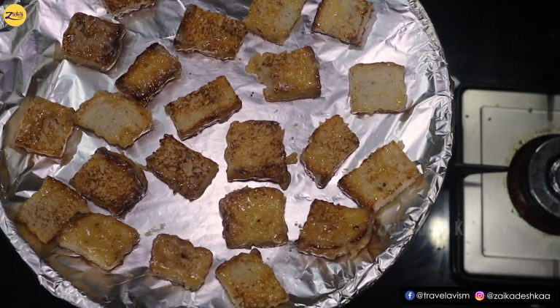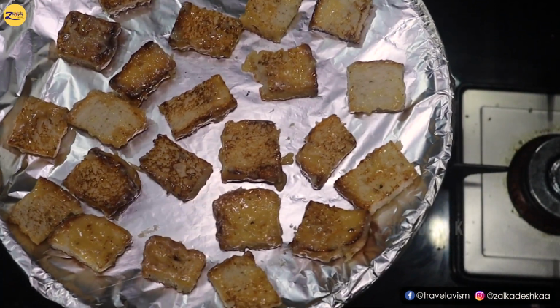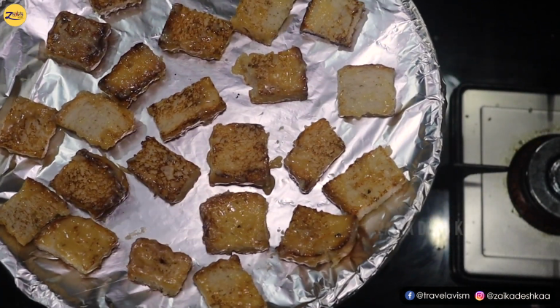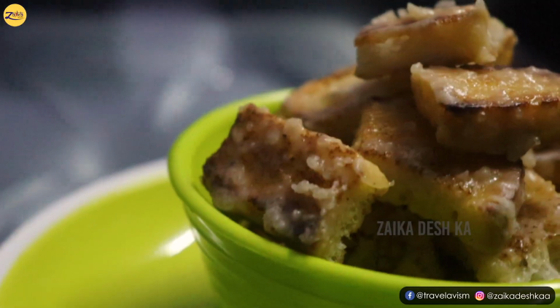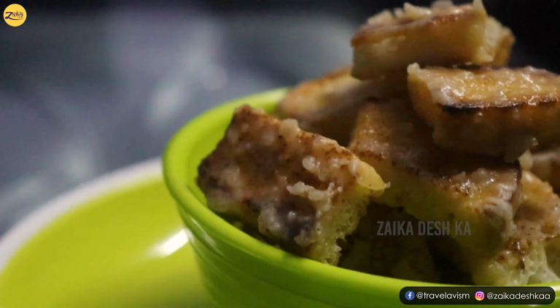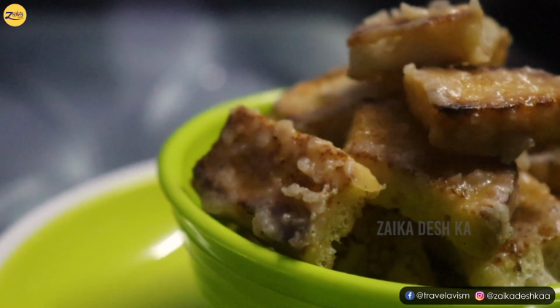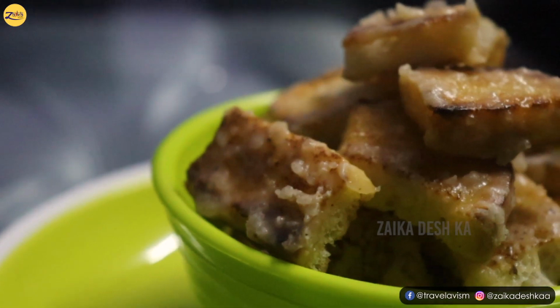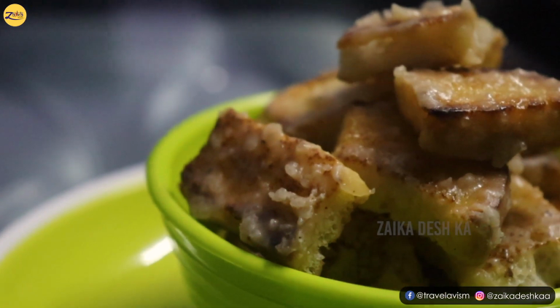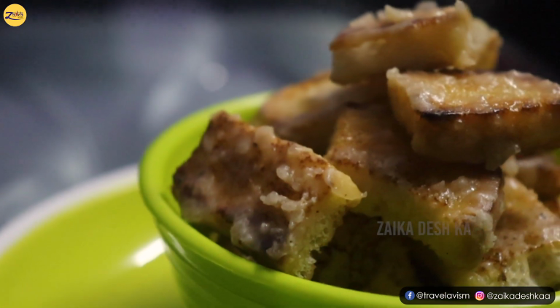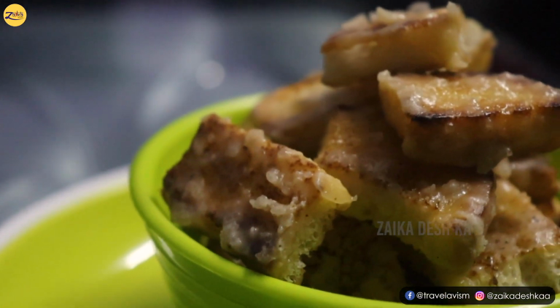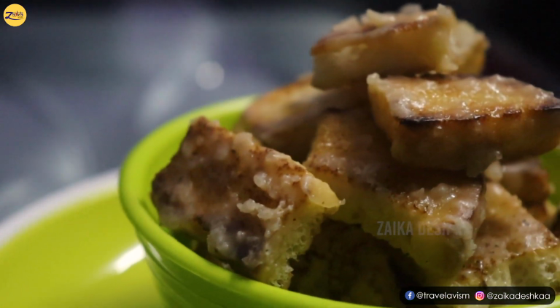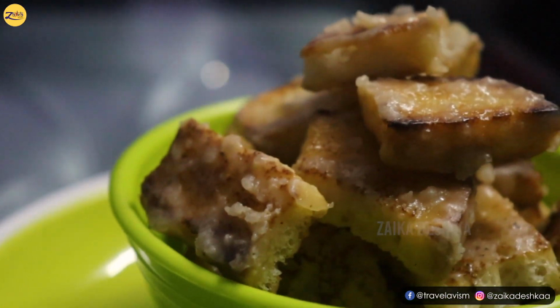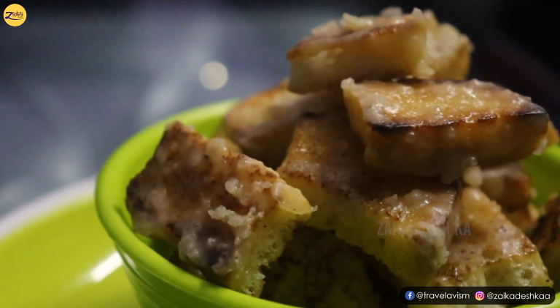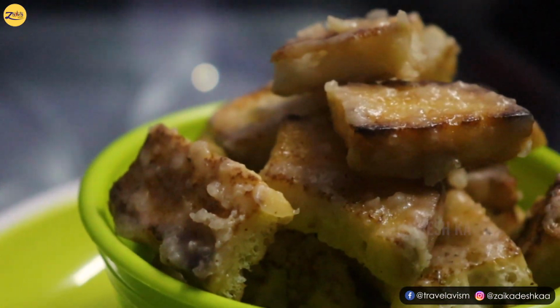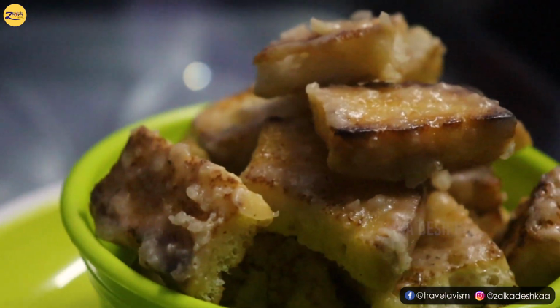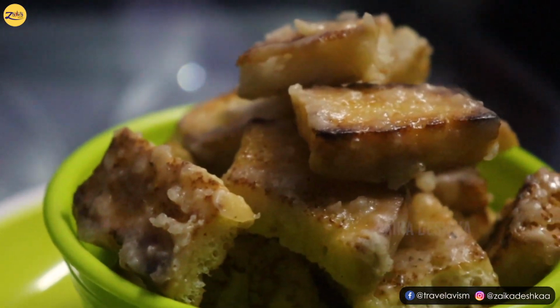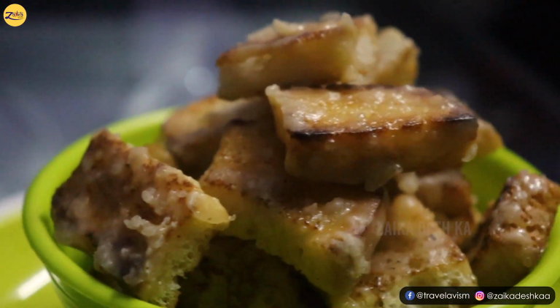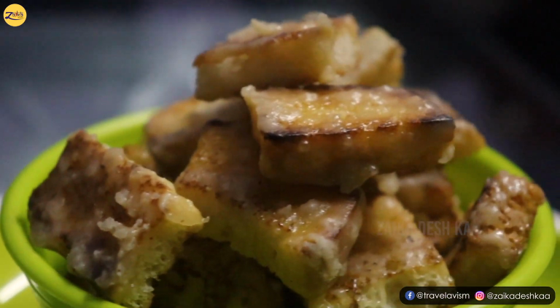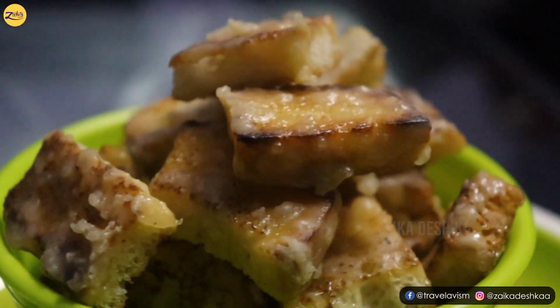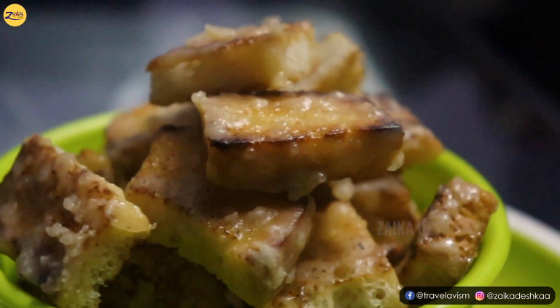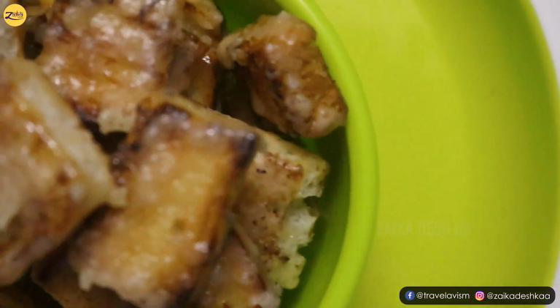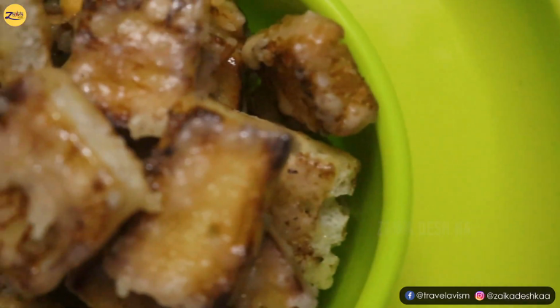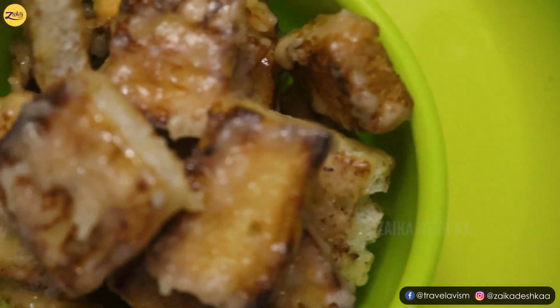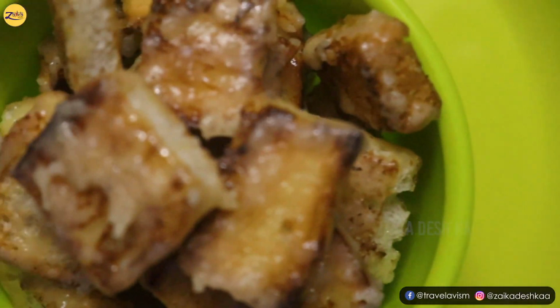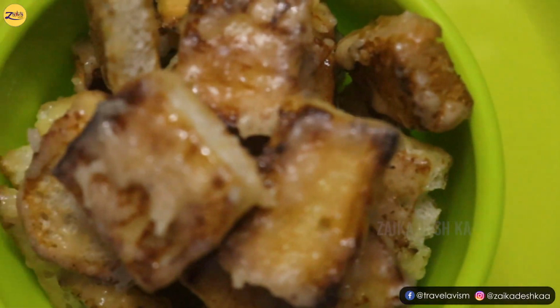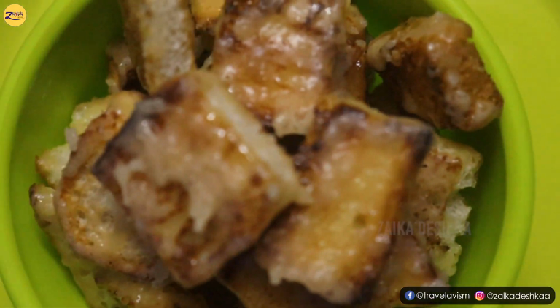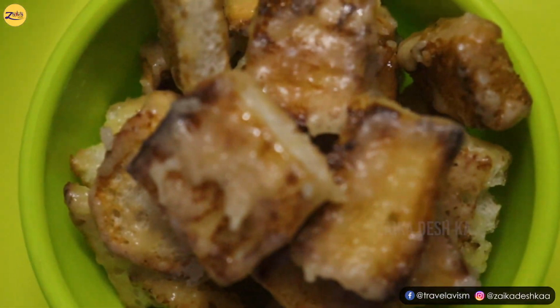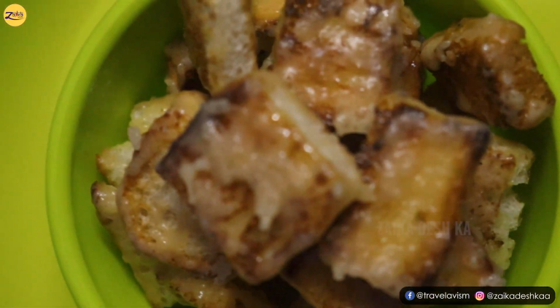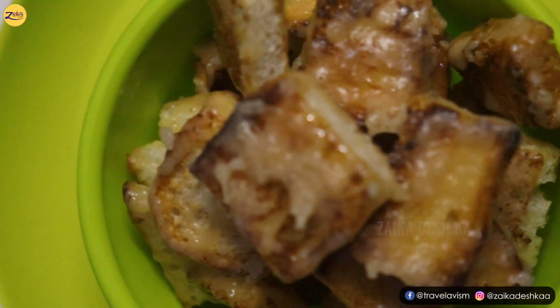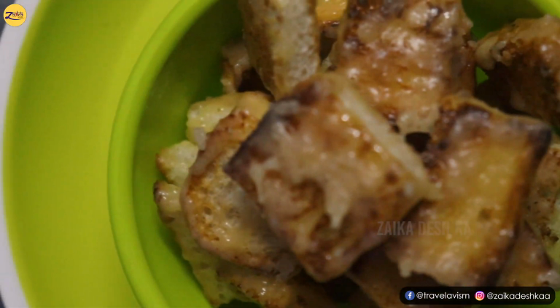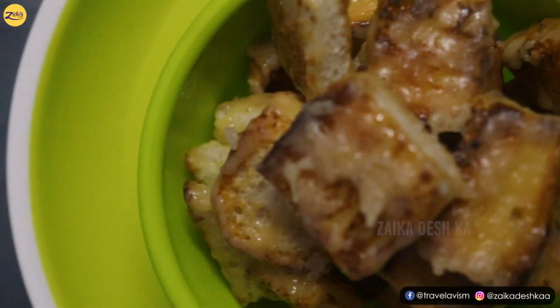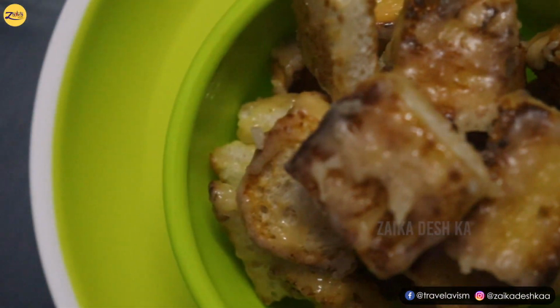So friends, our Bread Caramel Popcorns are ready. Isn't it super fast and easy?